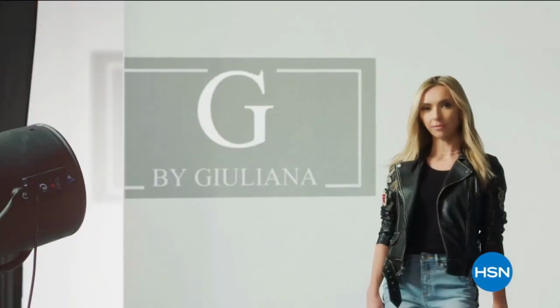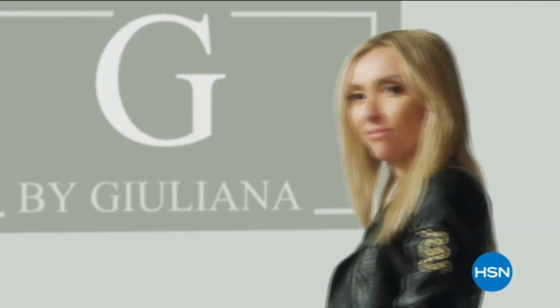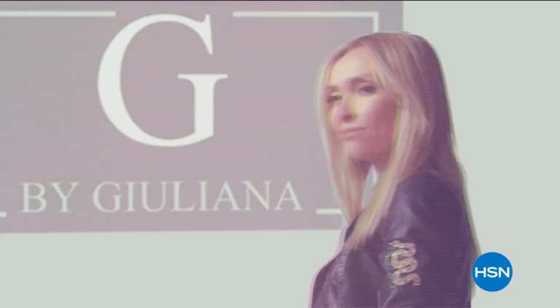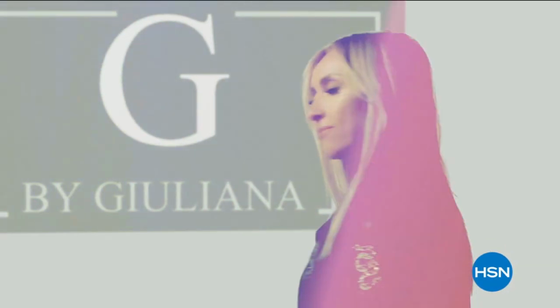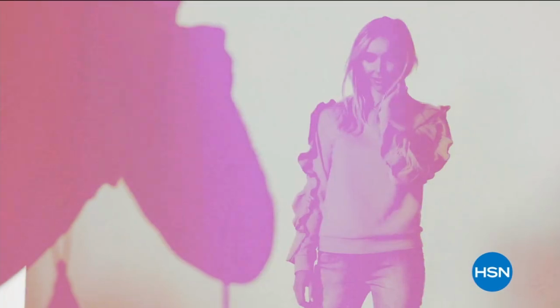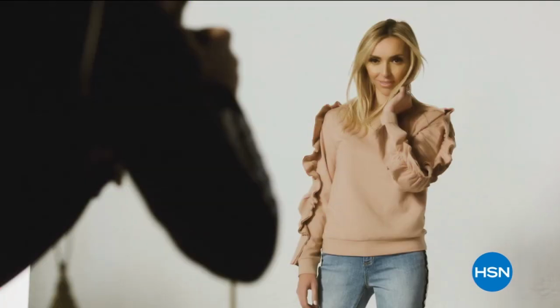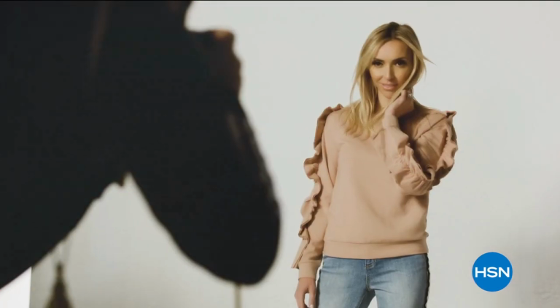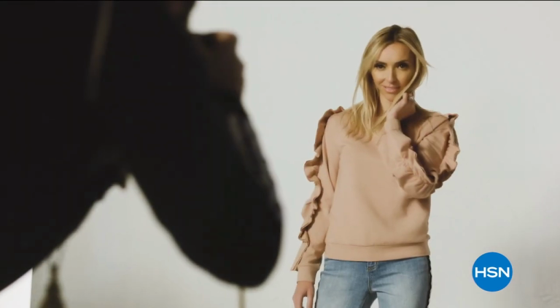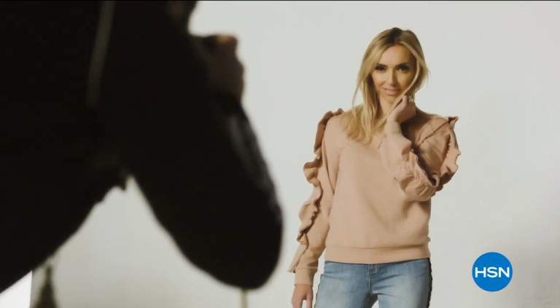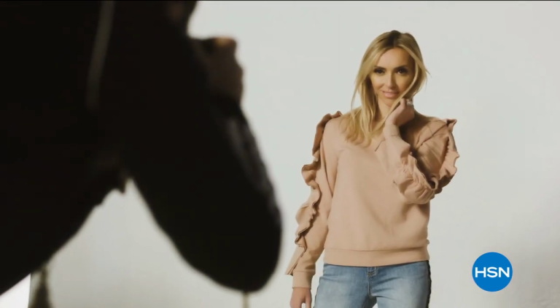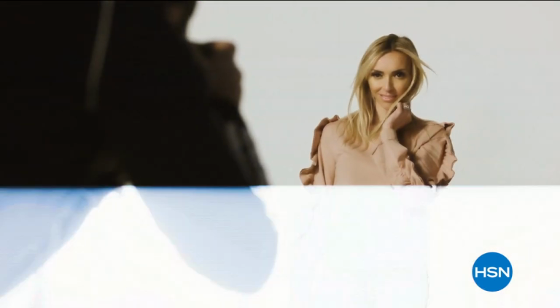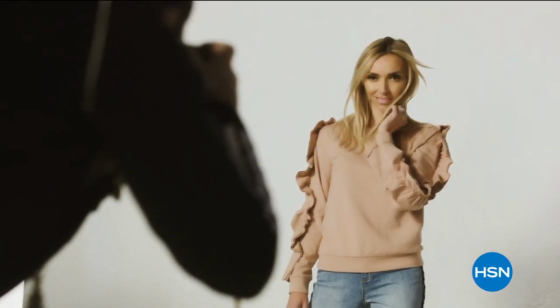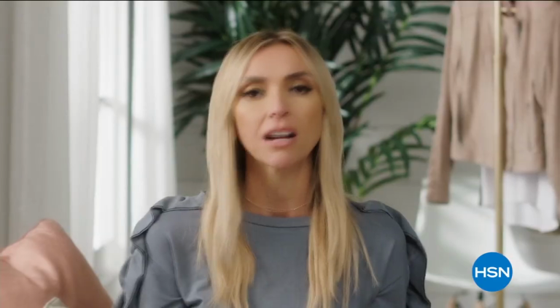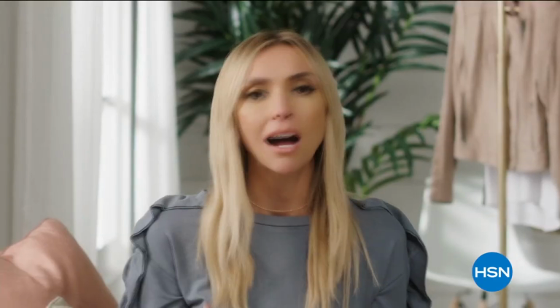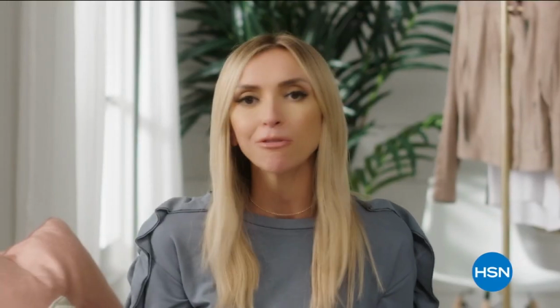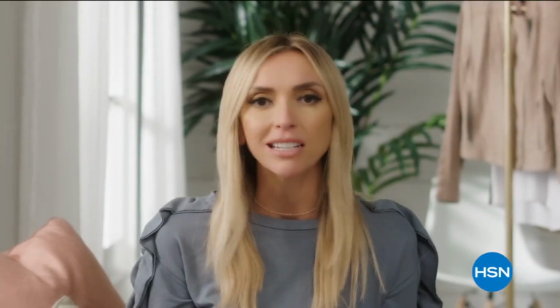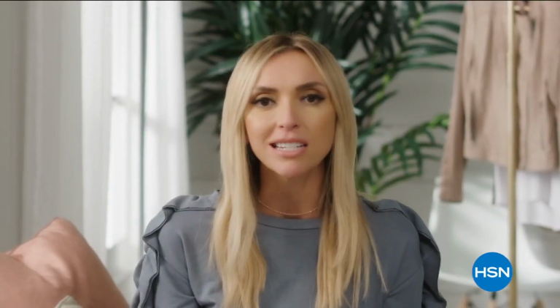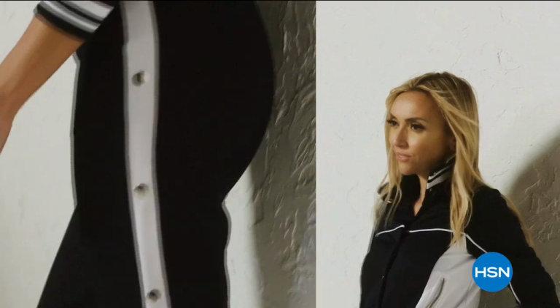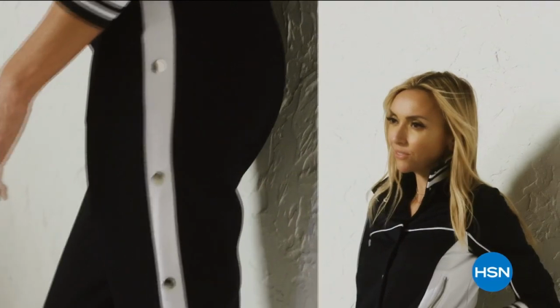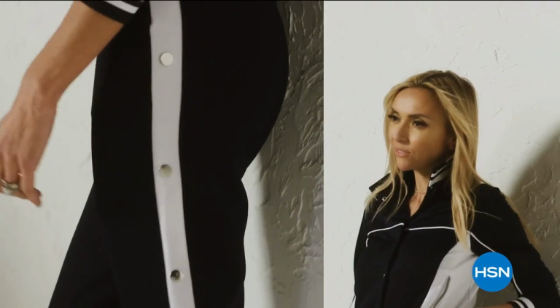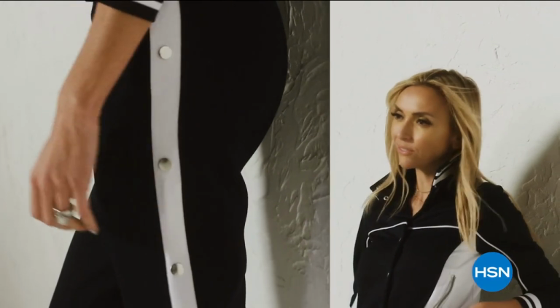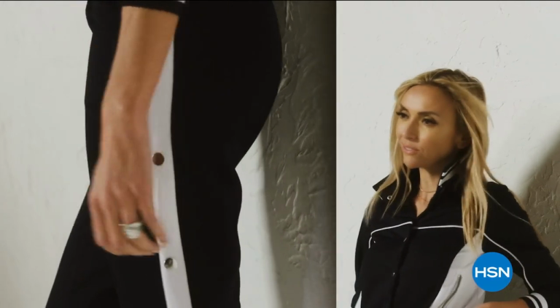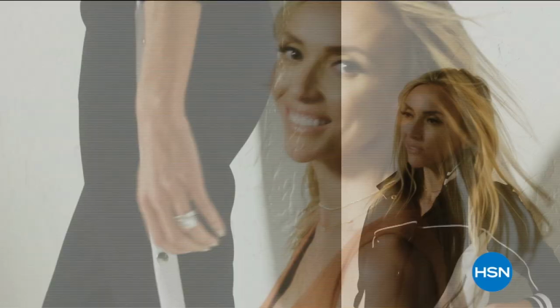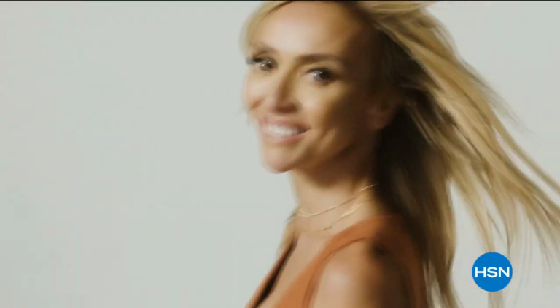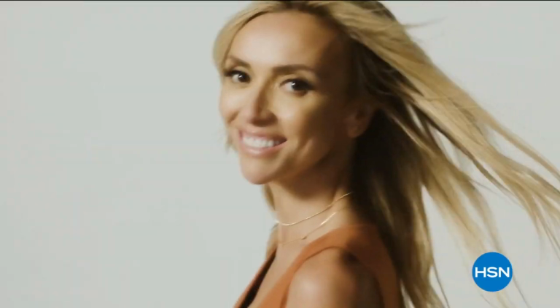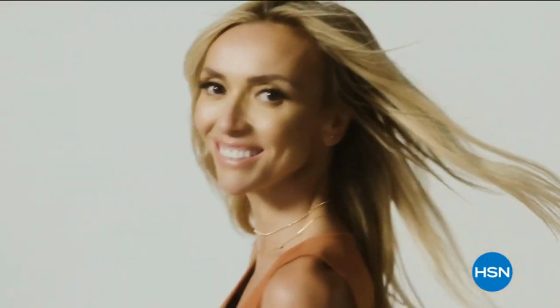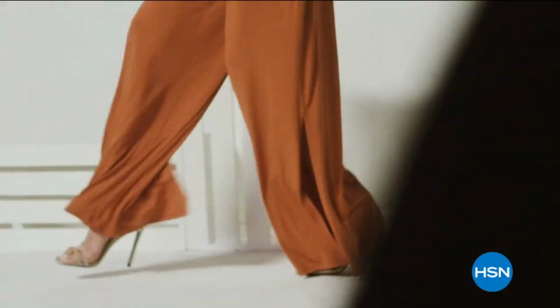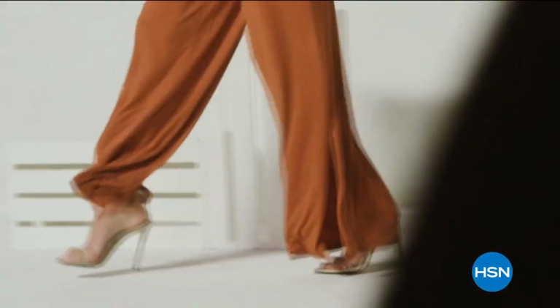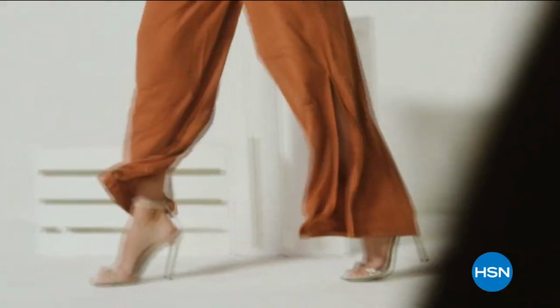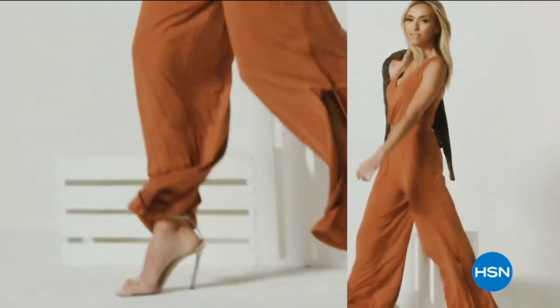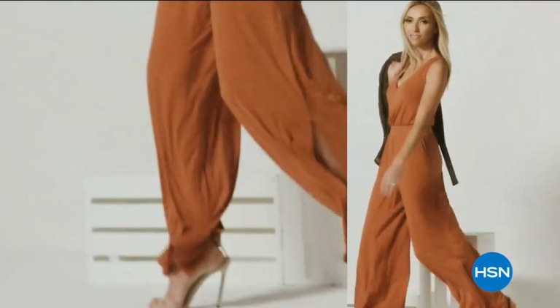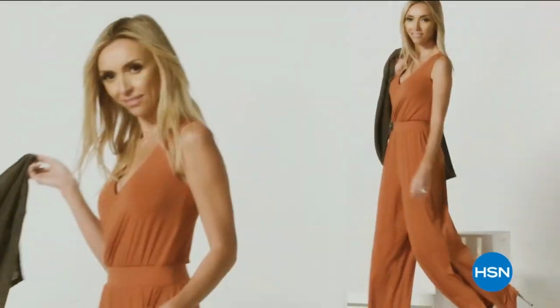G by Juliana is for the confident, fashionable, amazing woman.